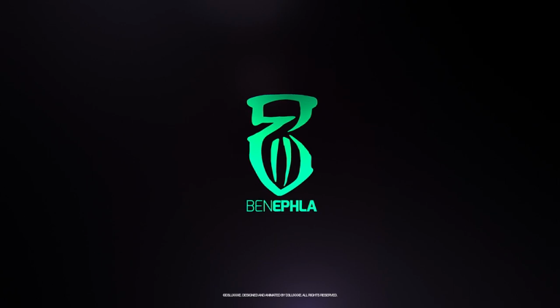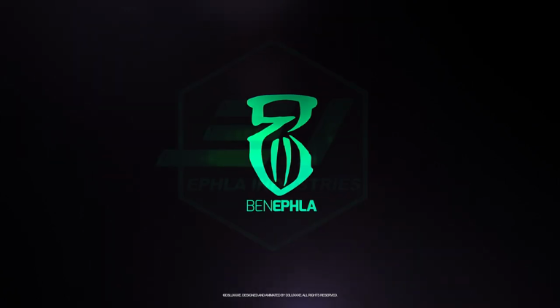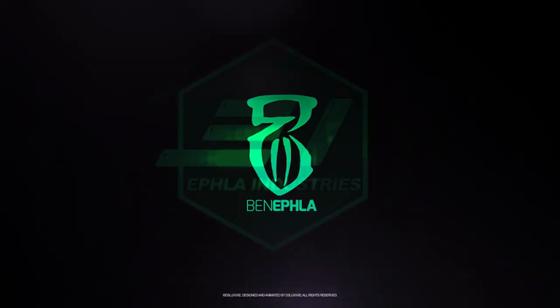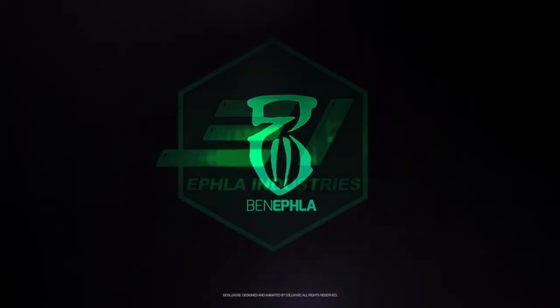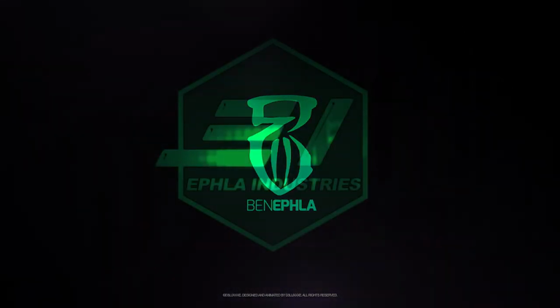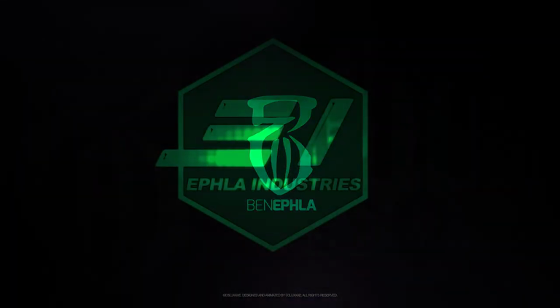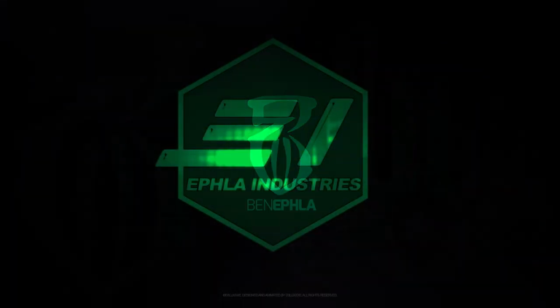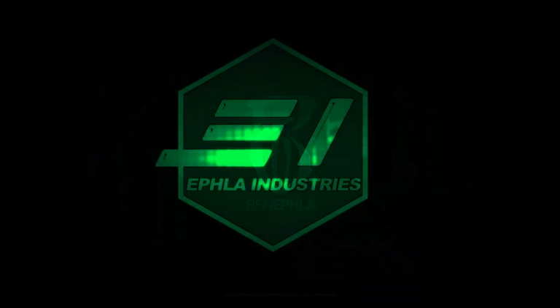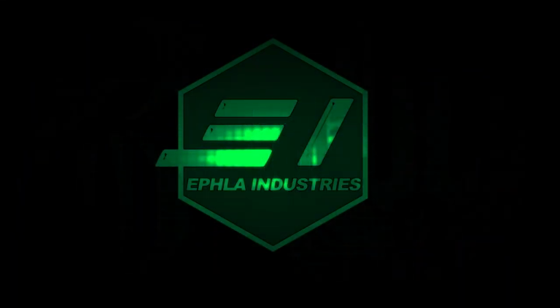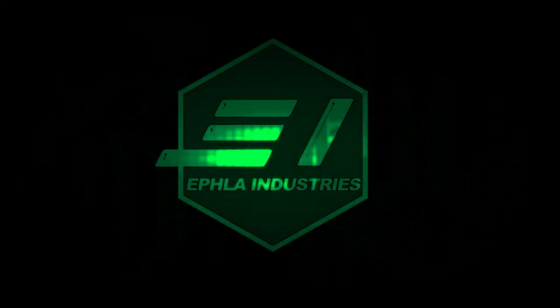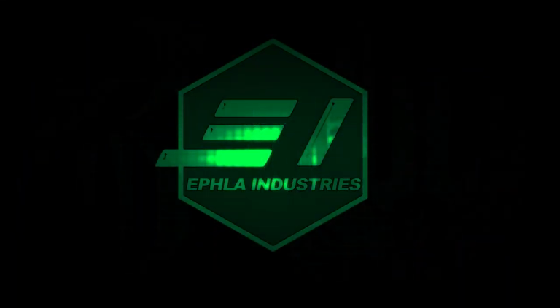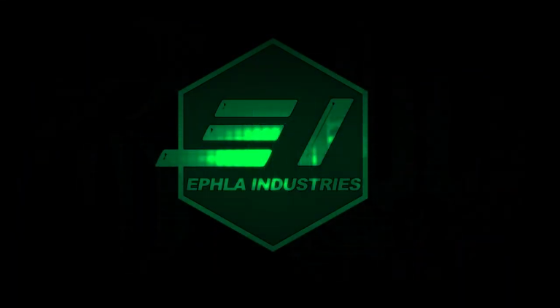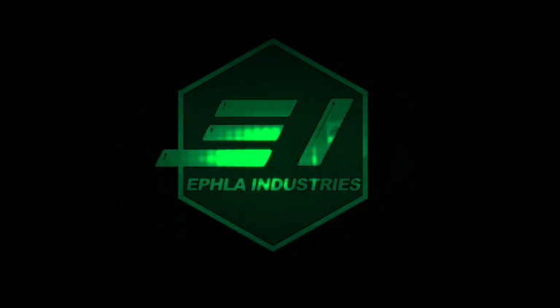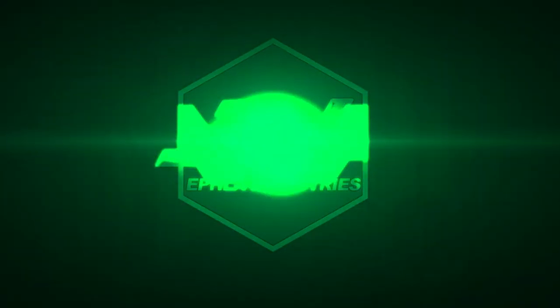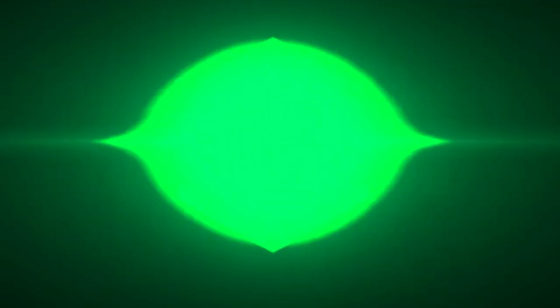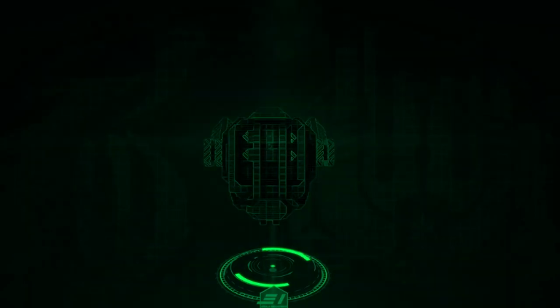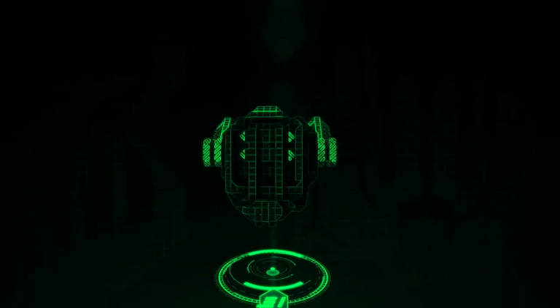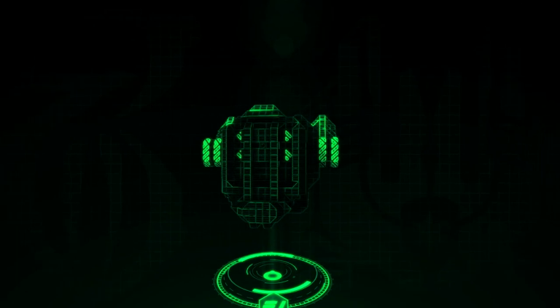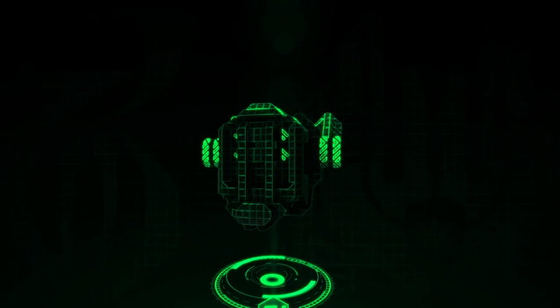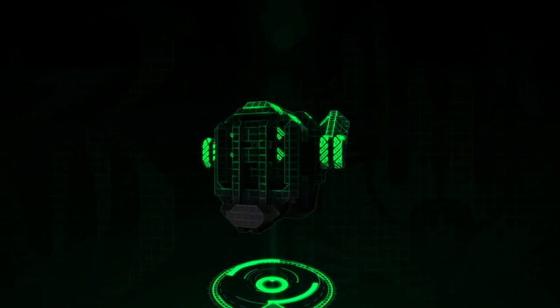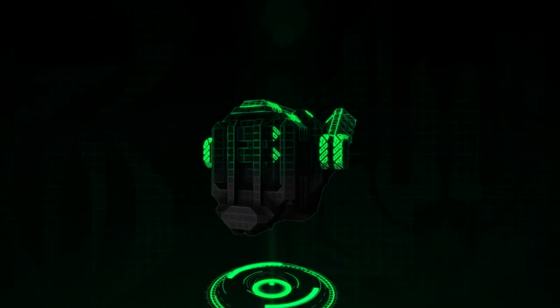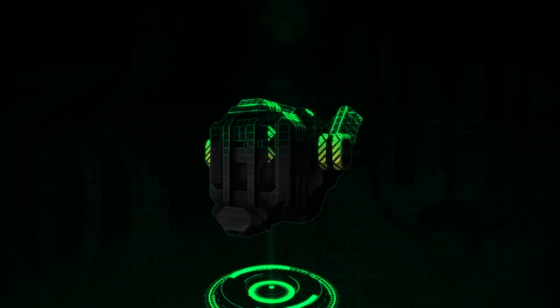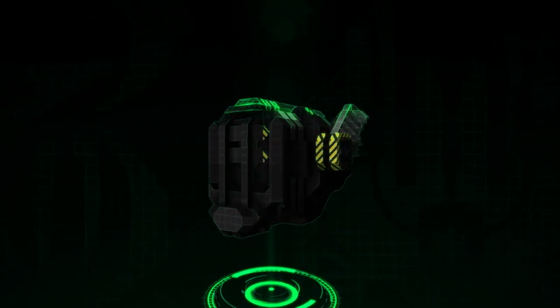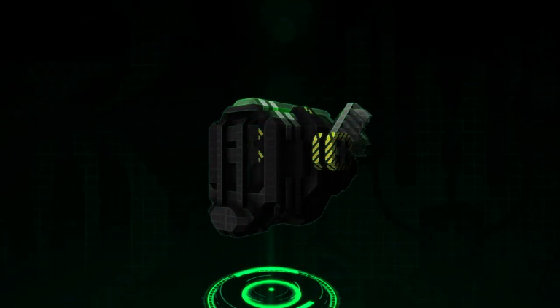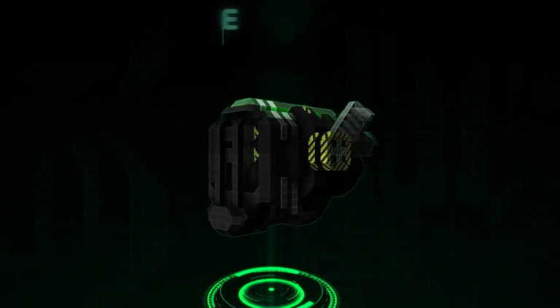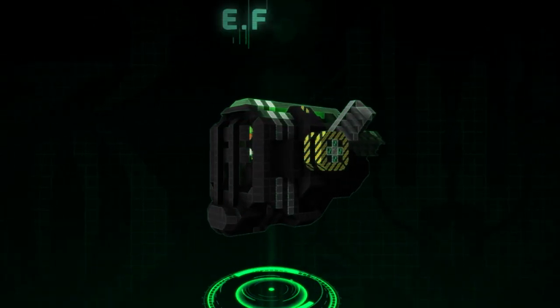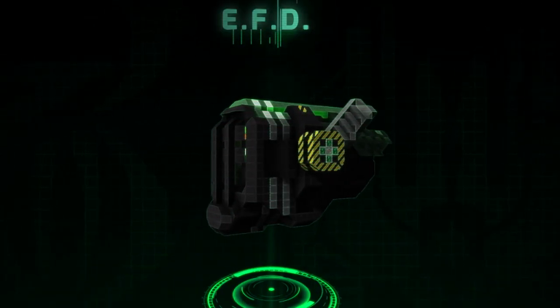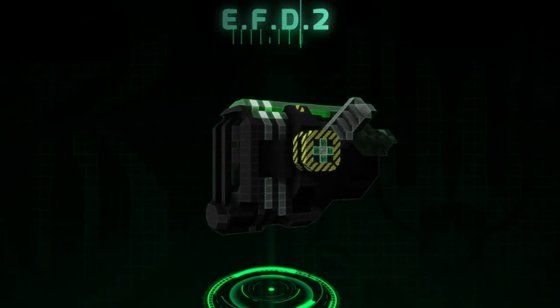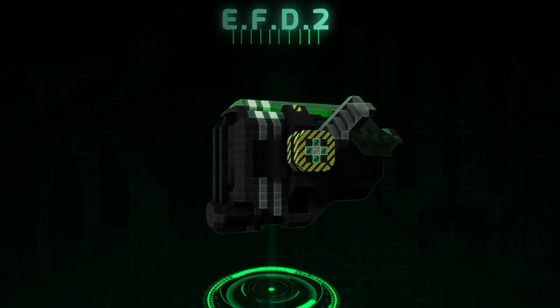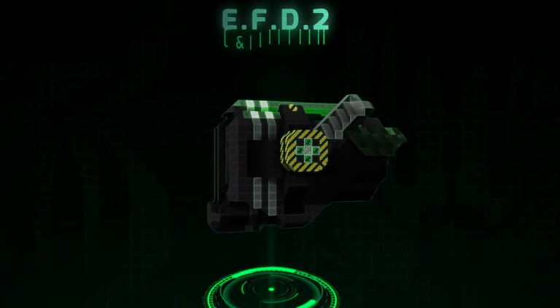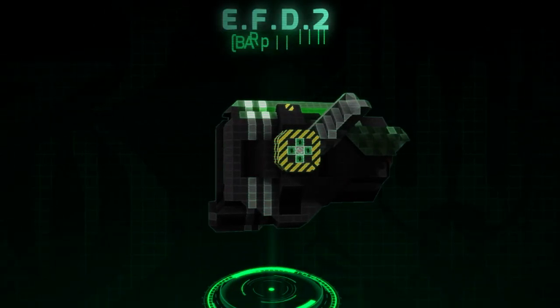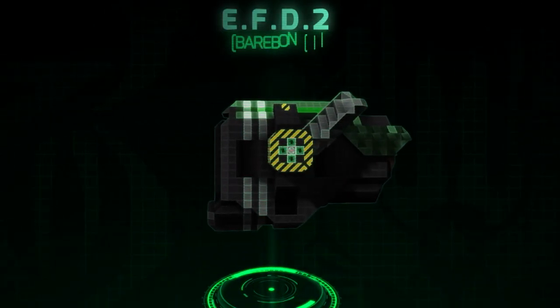Hello and welcome to EFLA Industries. Today we have the EFLA Fighter Drone, also known as the EFD Mark II.